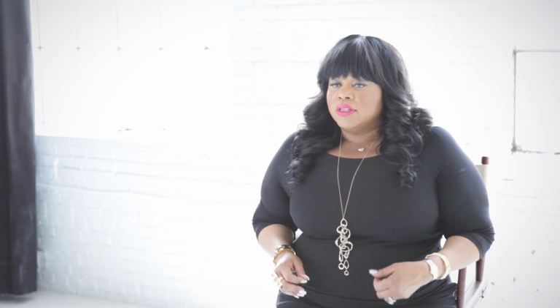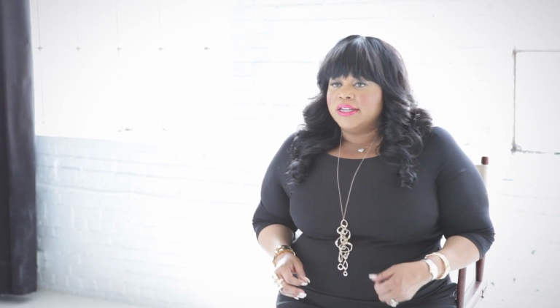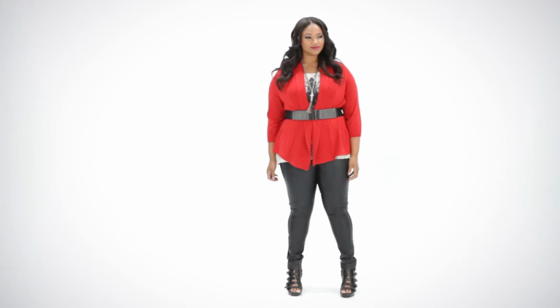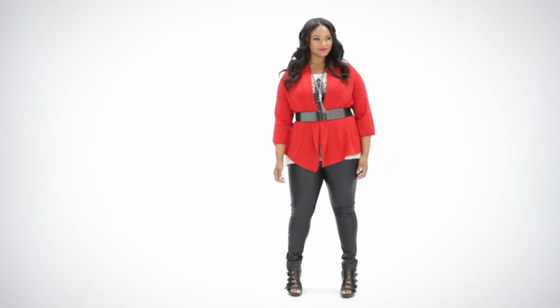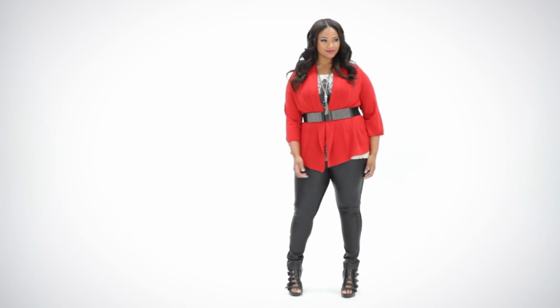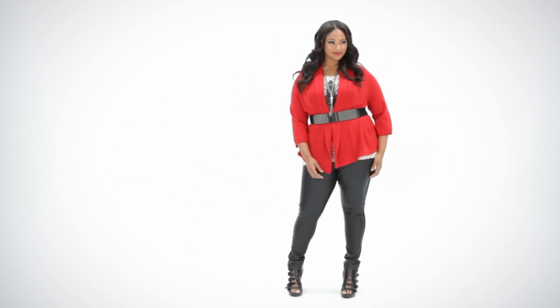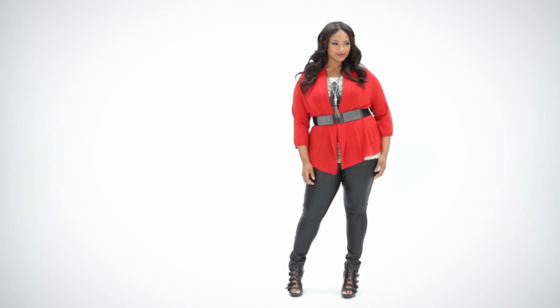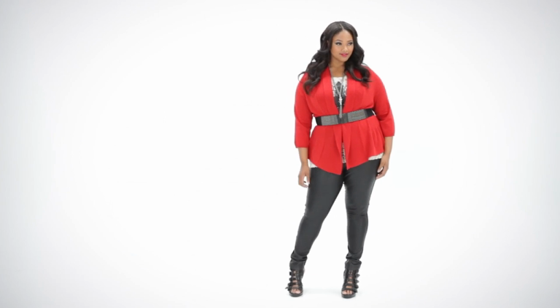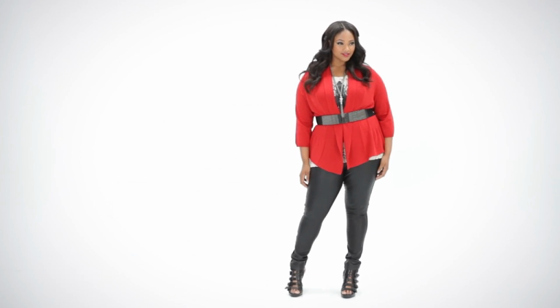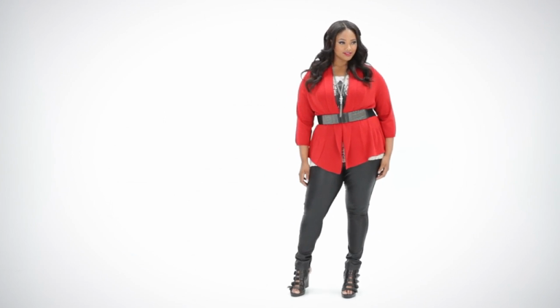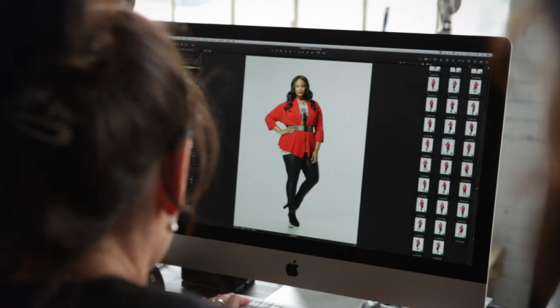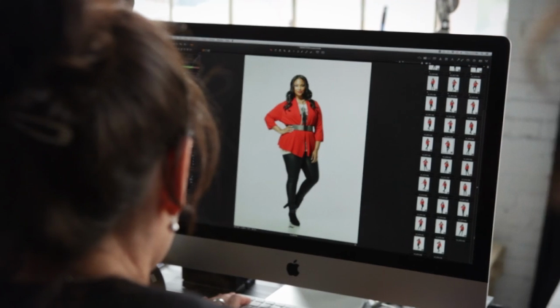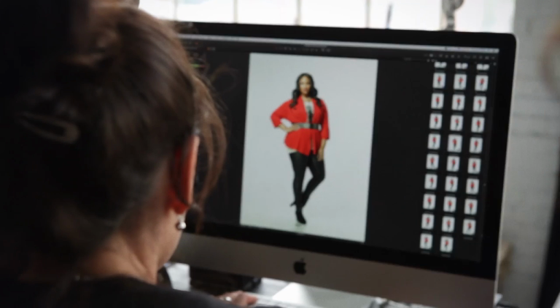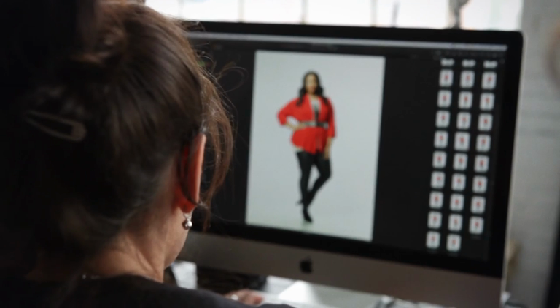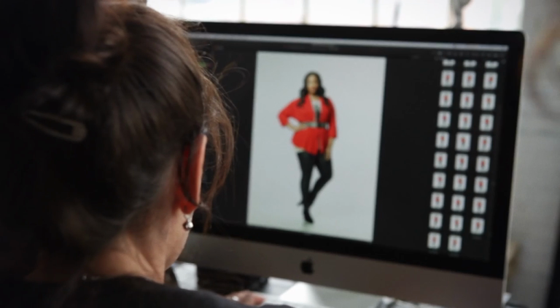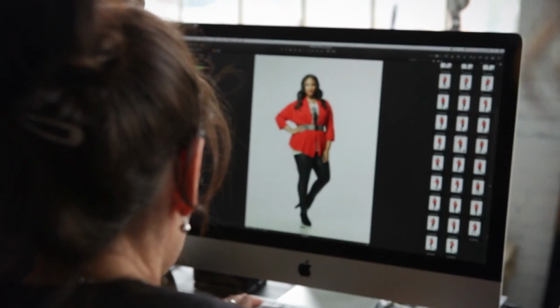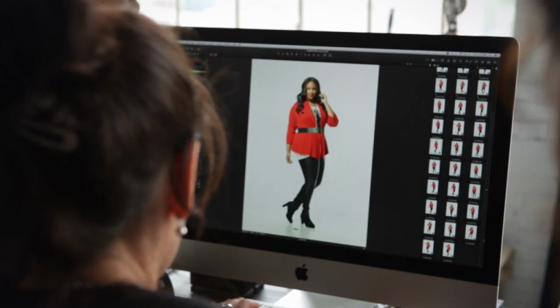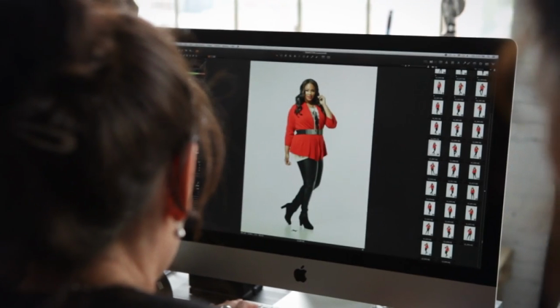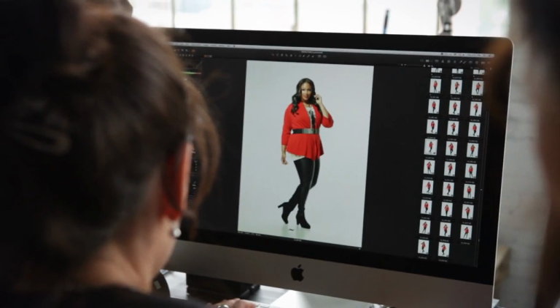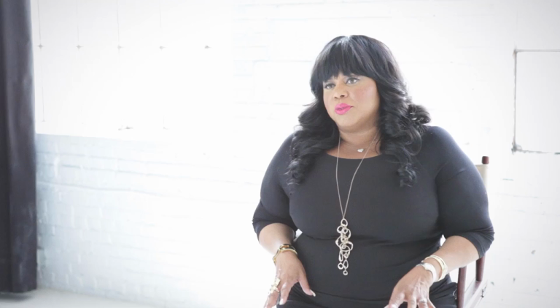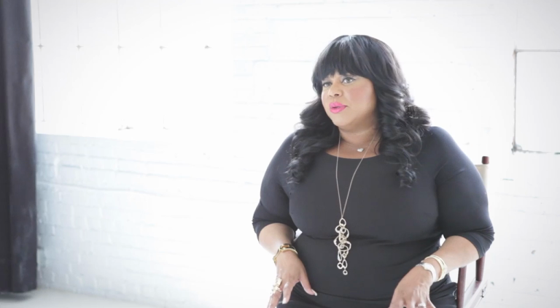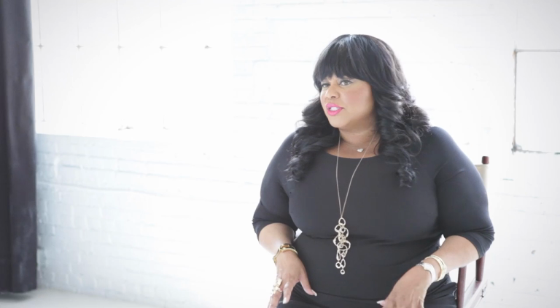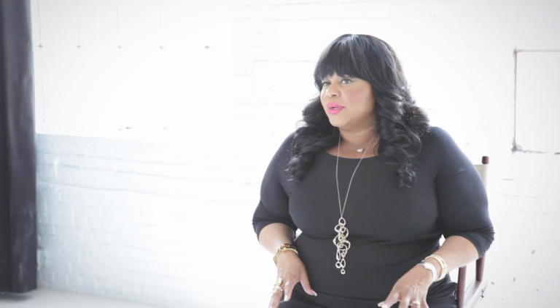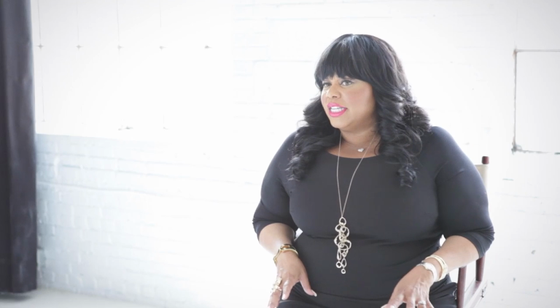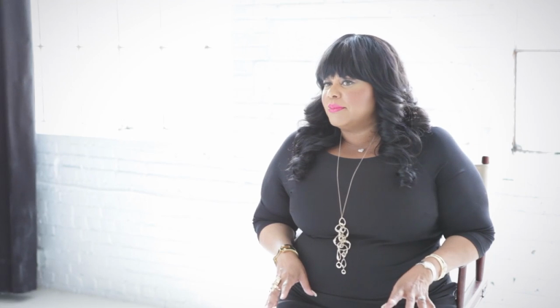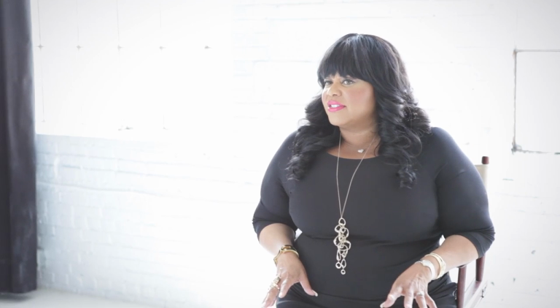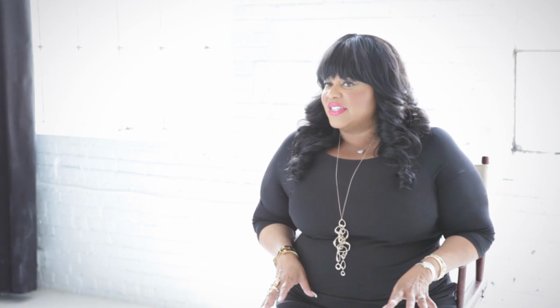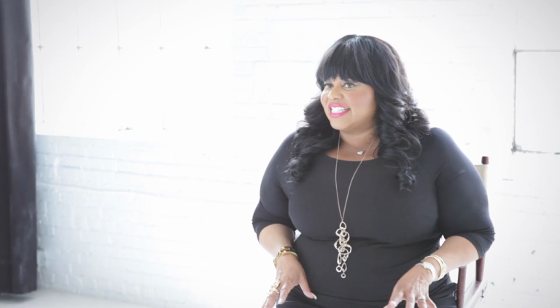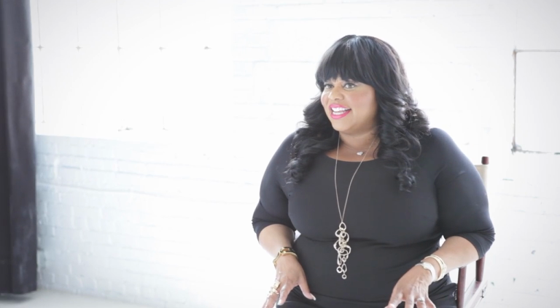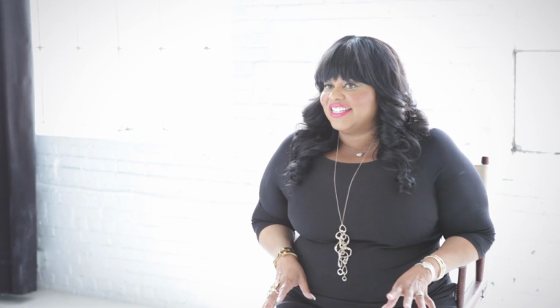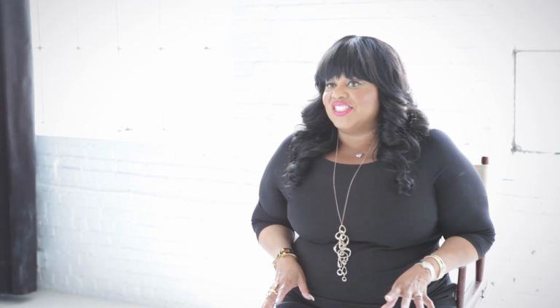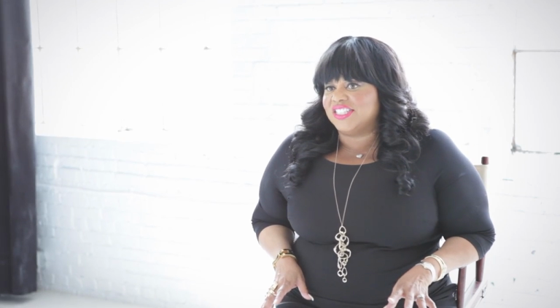Leggings are really comfortable, but we don't want them to look too comfortable. We still want to keep it sophisticated and chic.